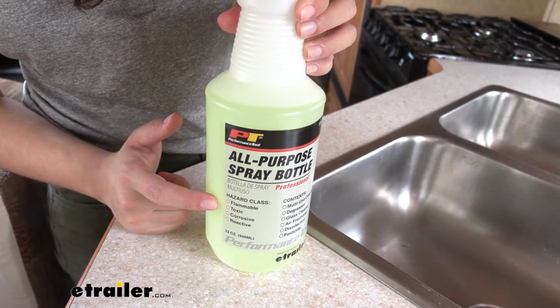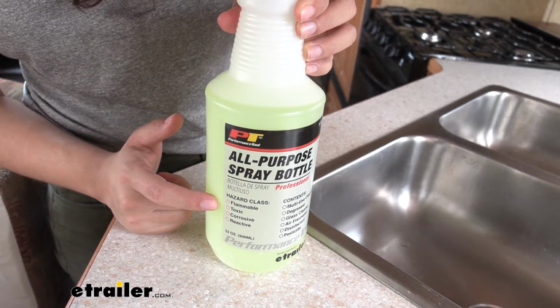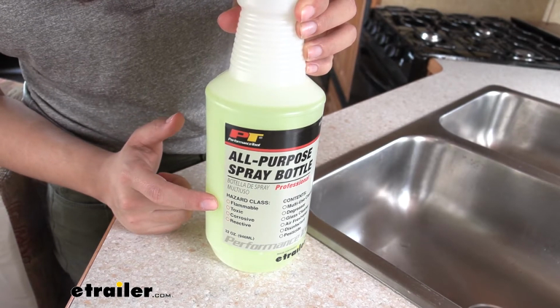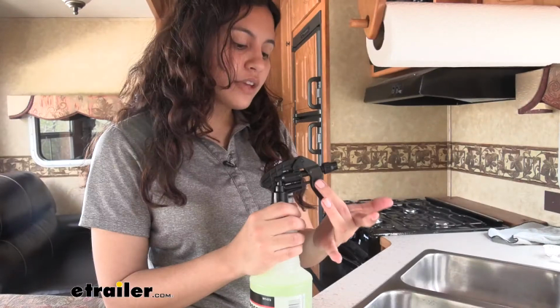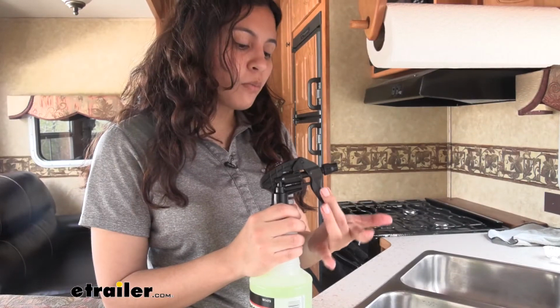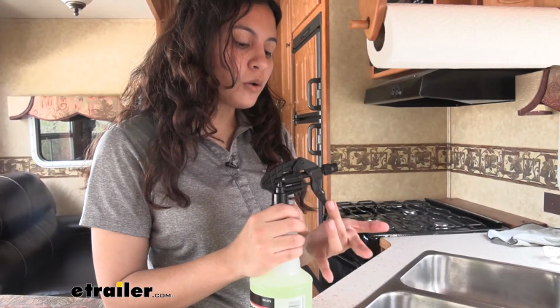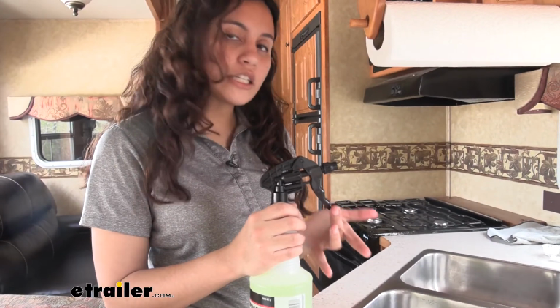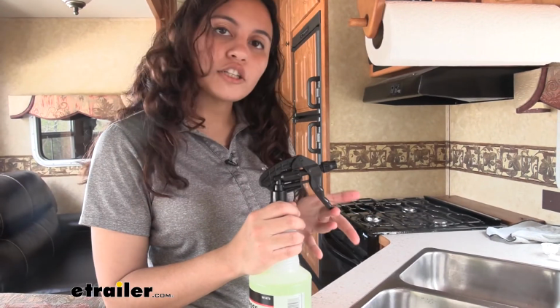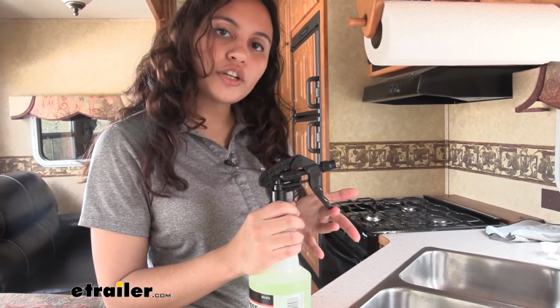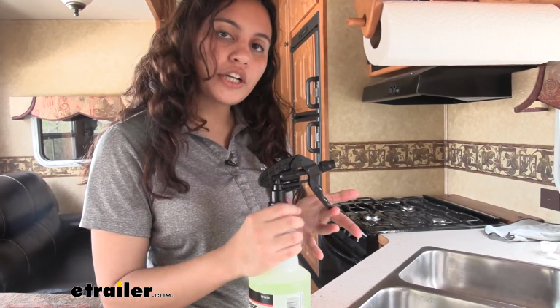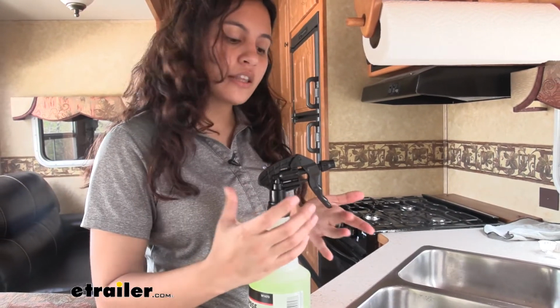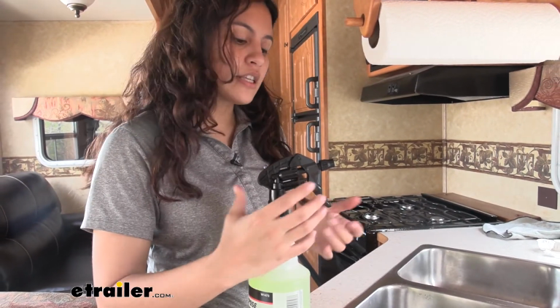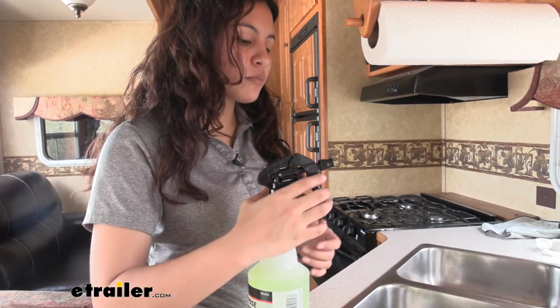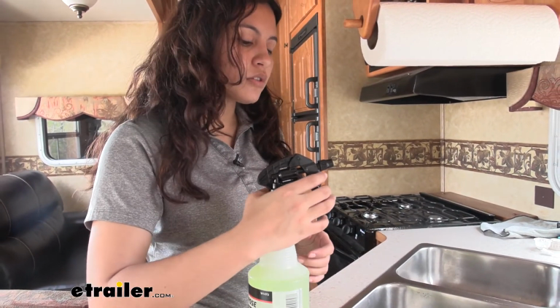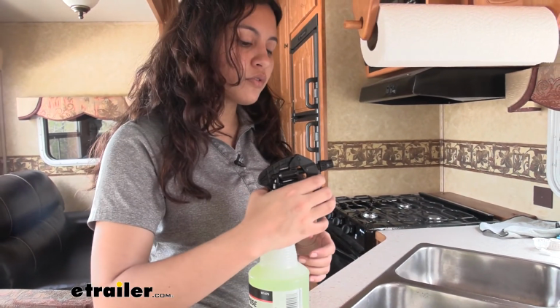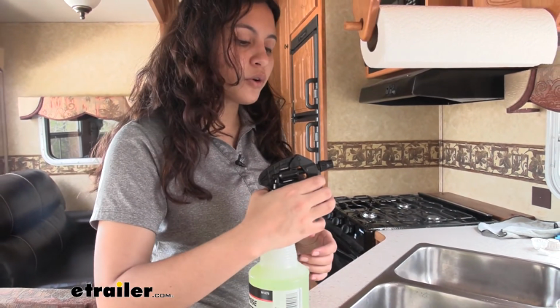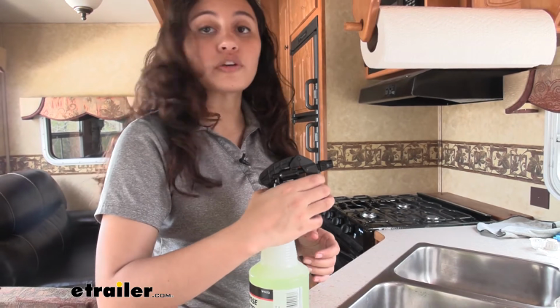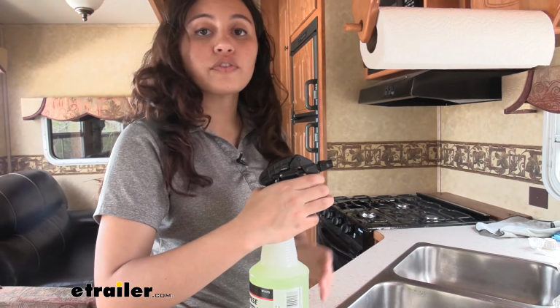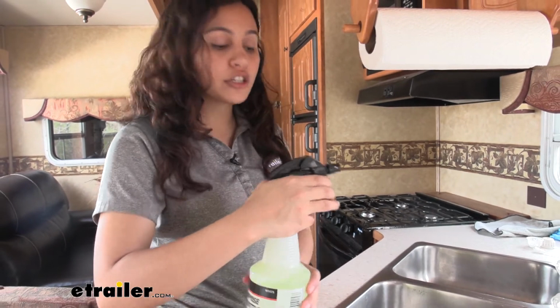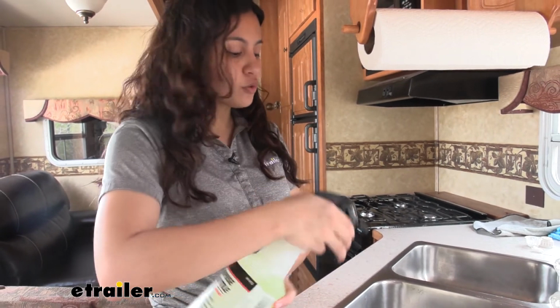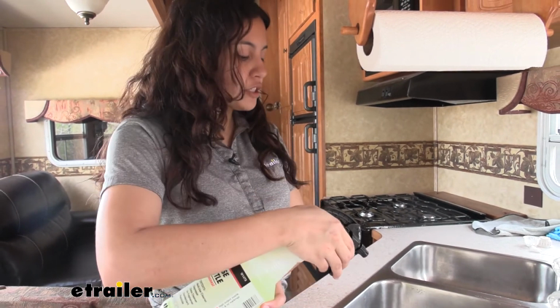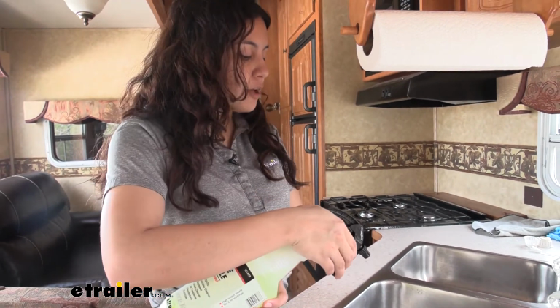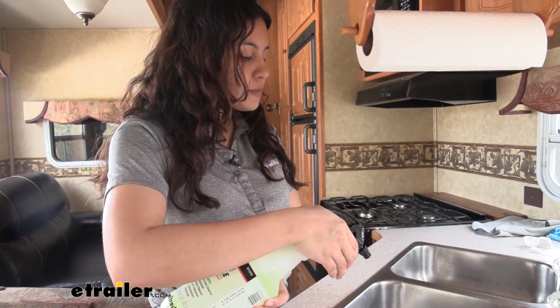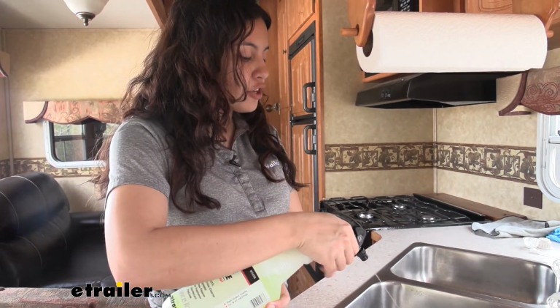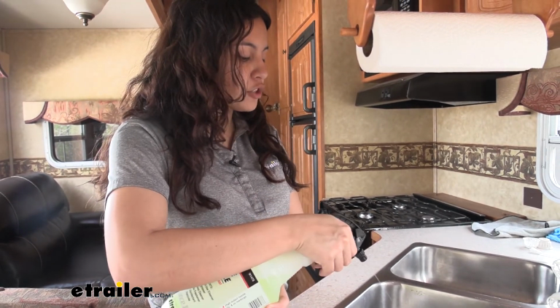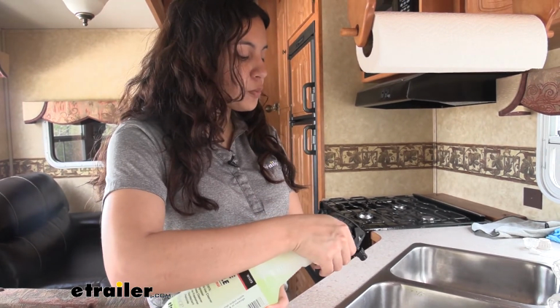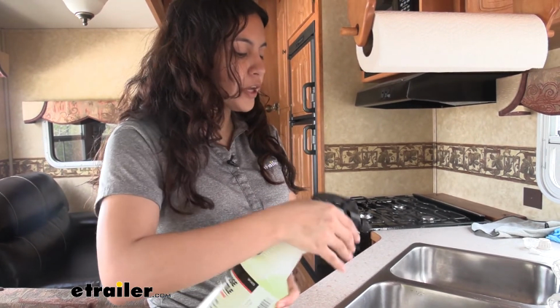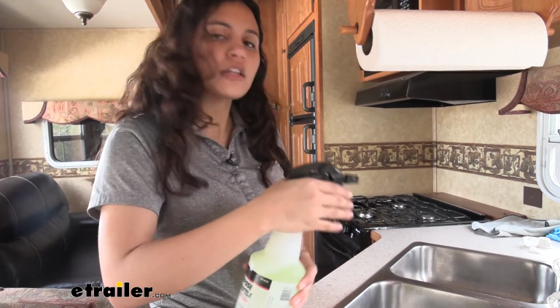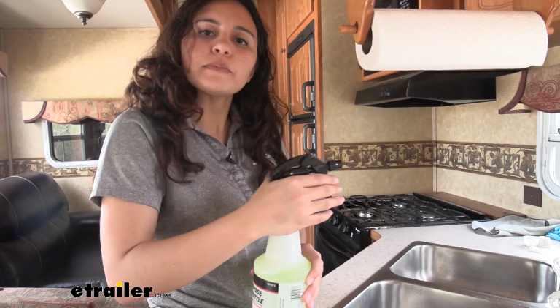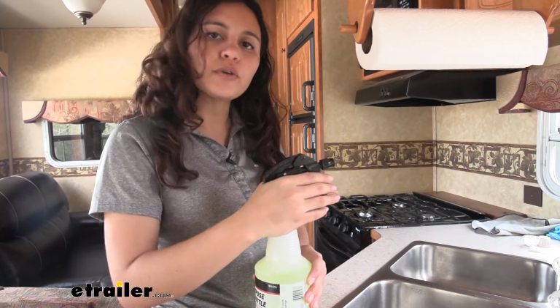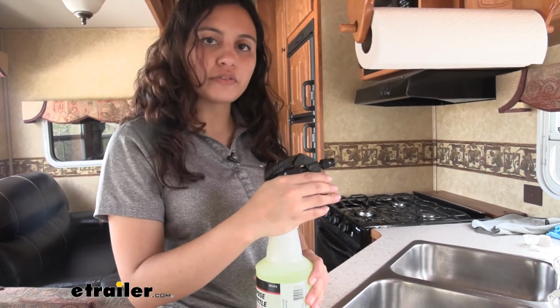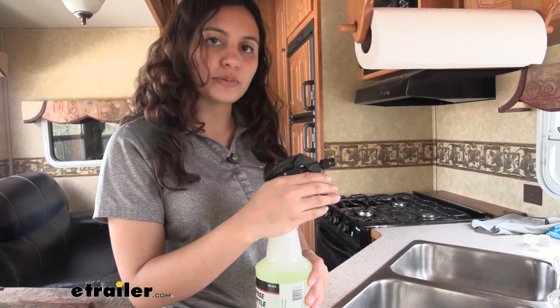We have a molded trigger and this is molded for your fingers, which helps make your spraying a little bit more comfortable.